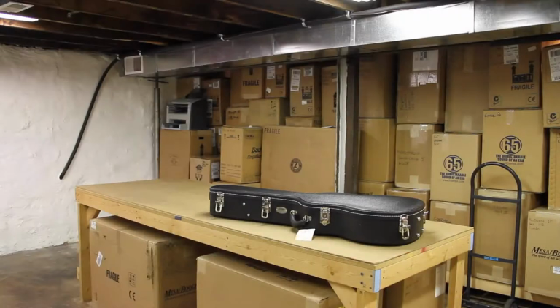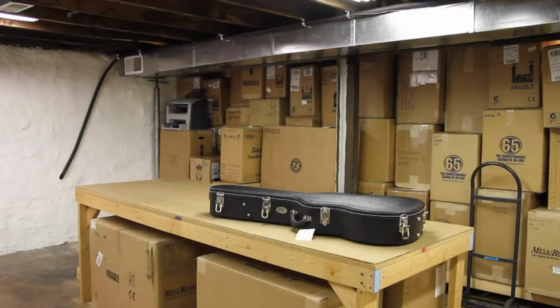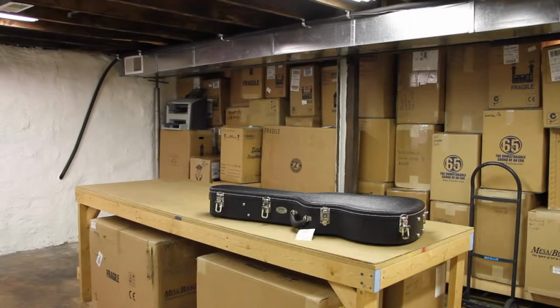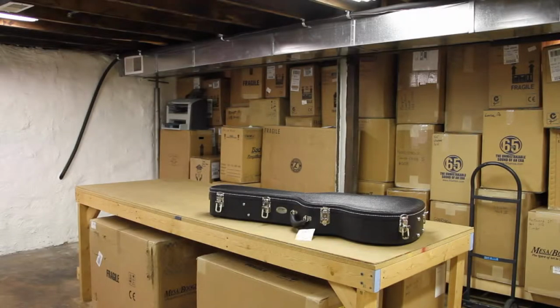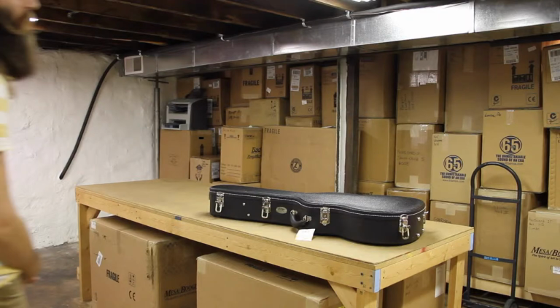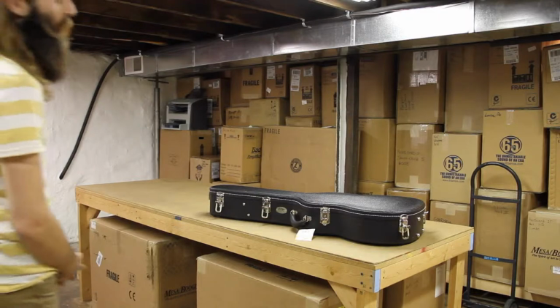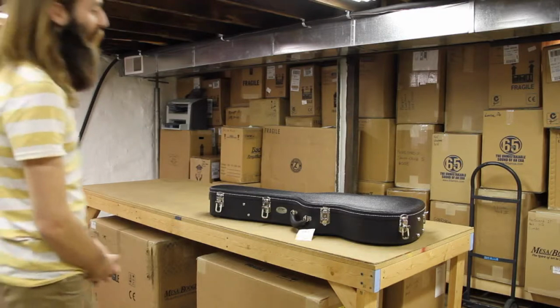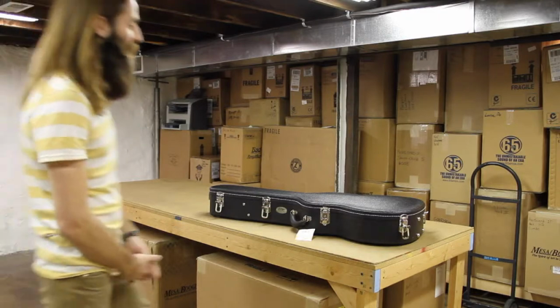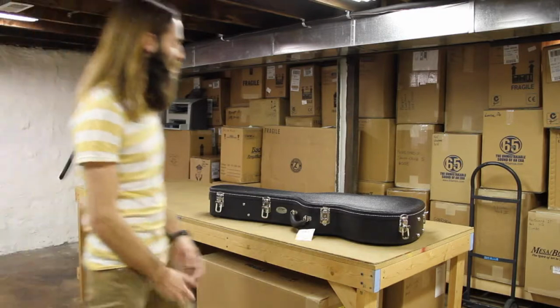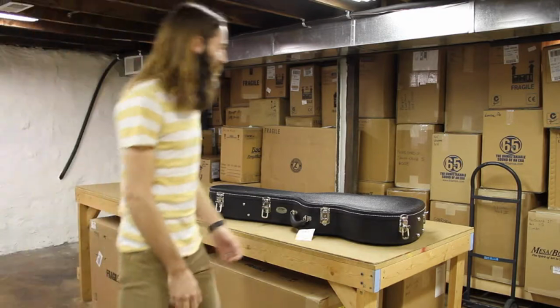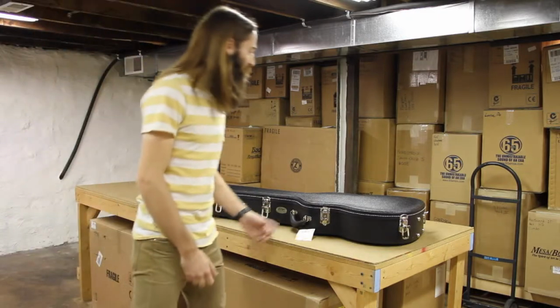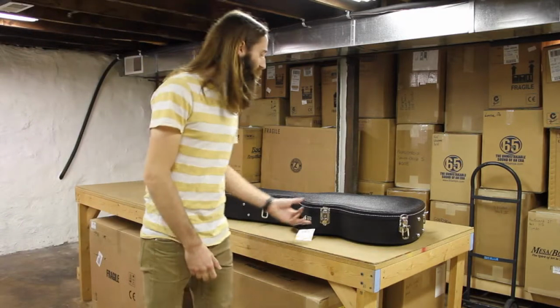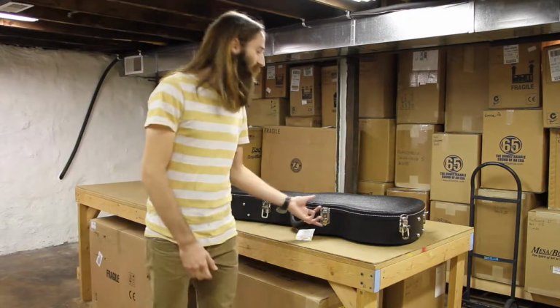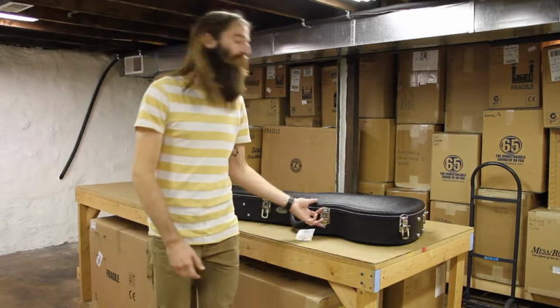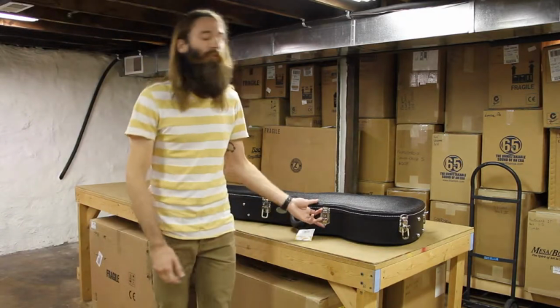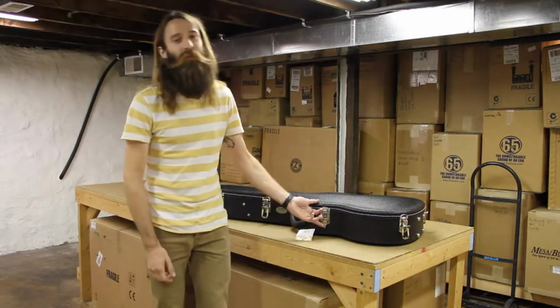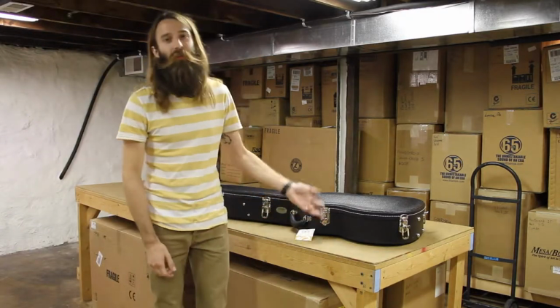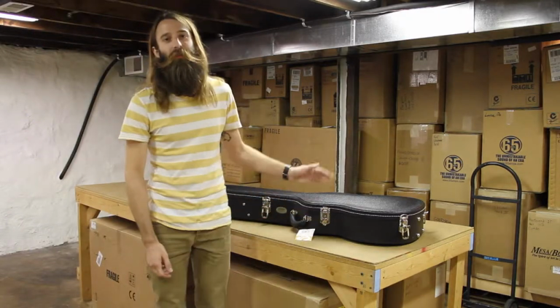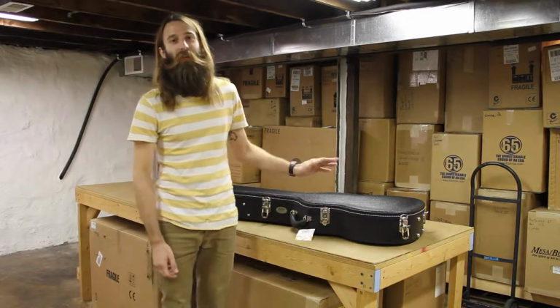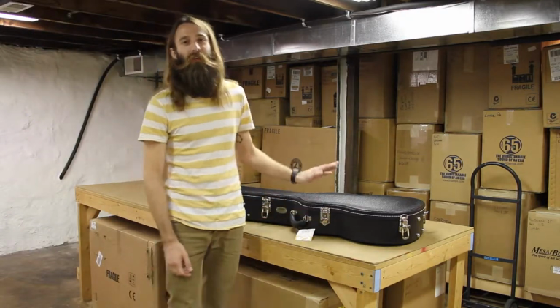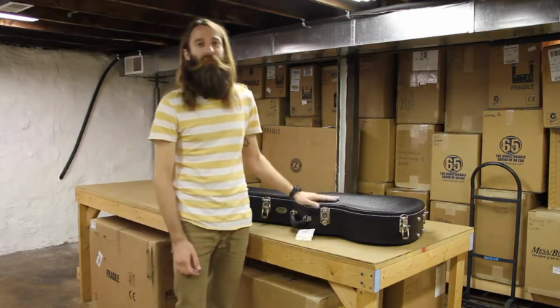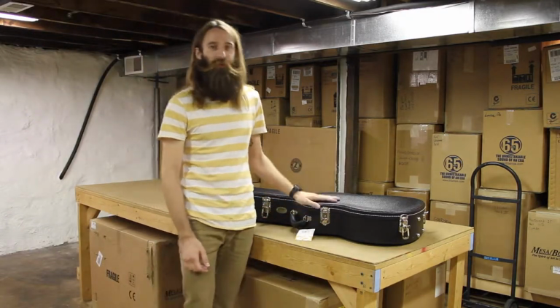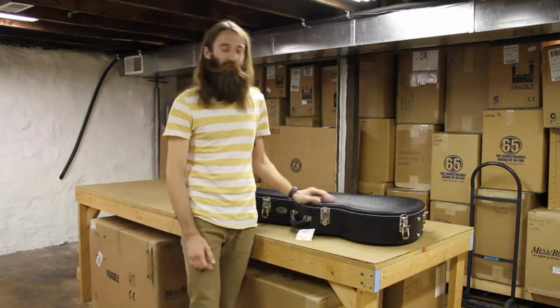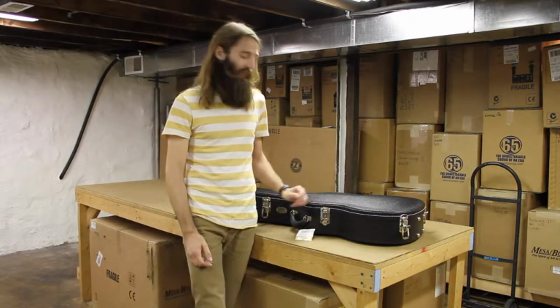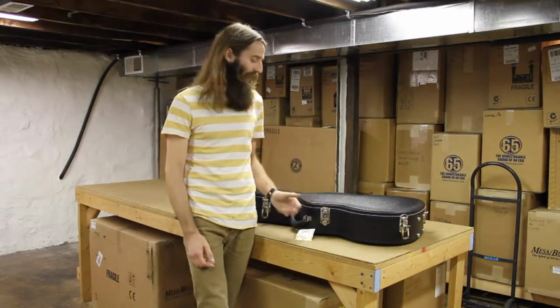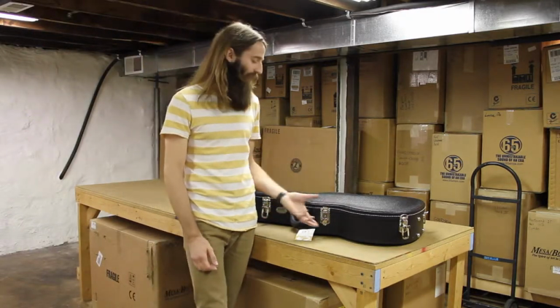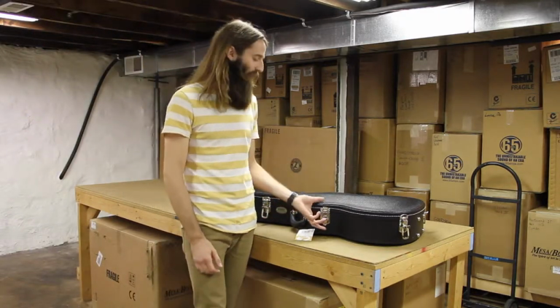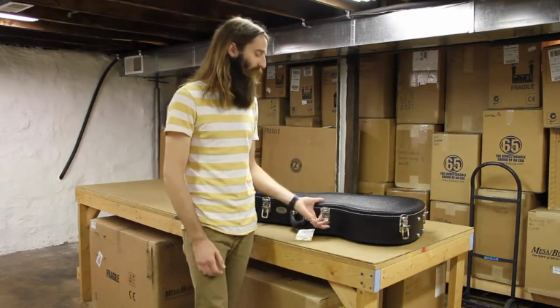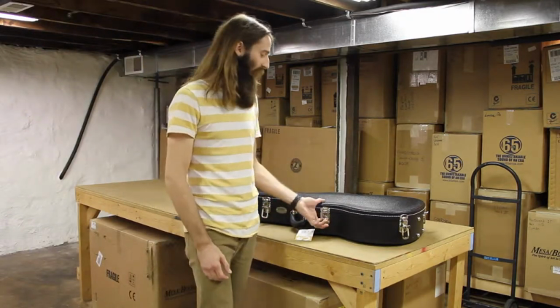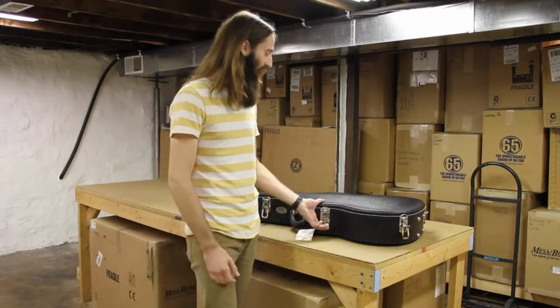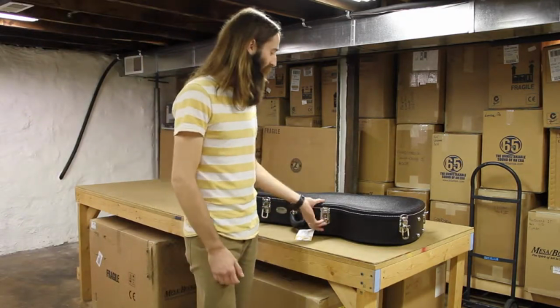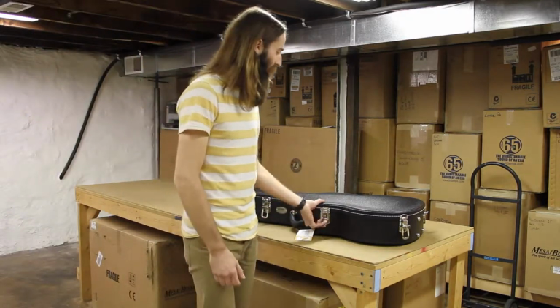Hey there, I'm Matt with Eddie's Guitars in St. Louis, Missouri. I've got a very cool little Collings for you to check out today.